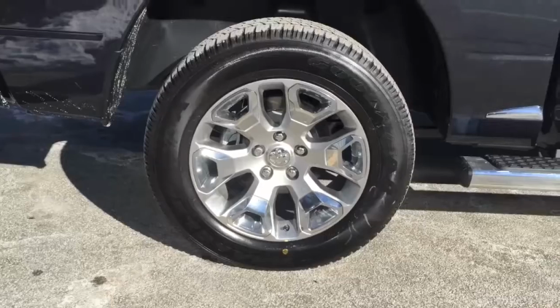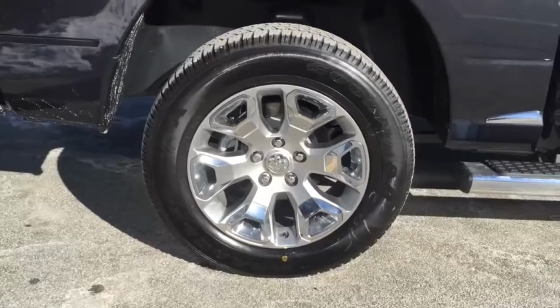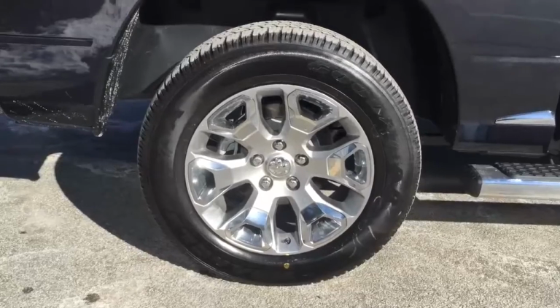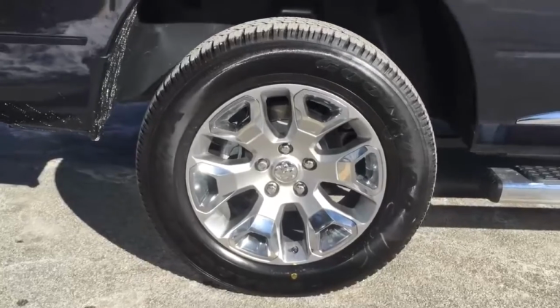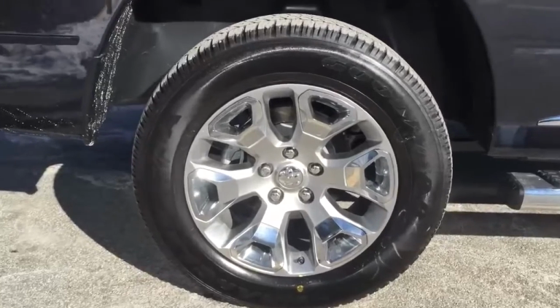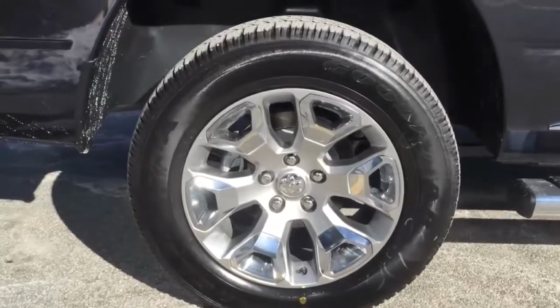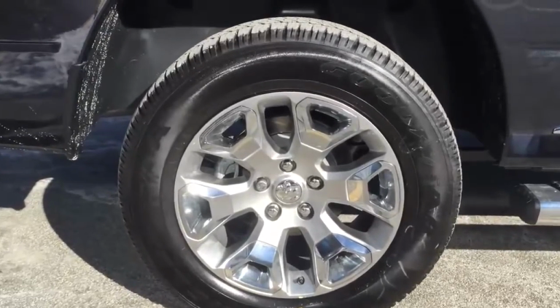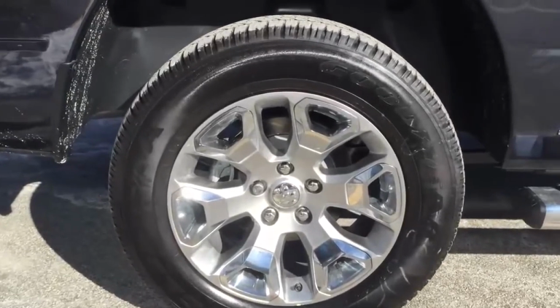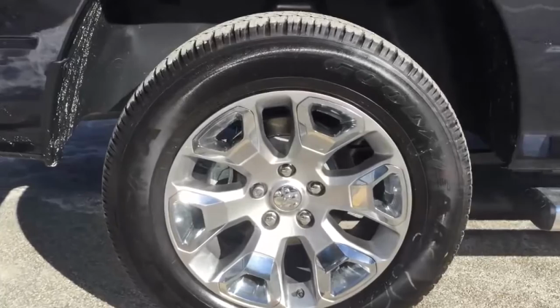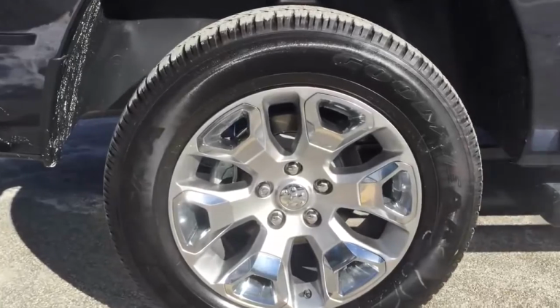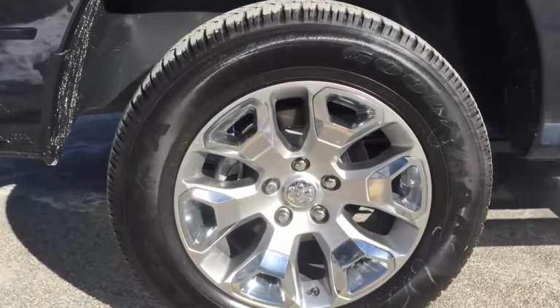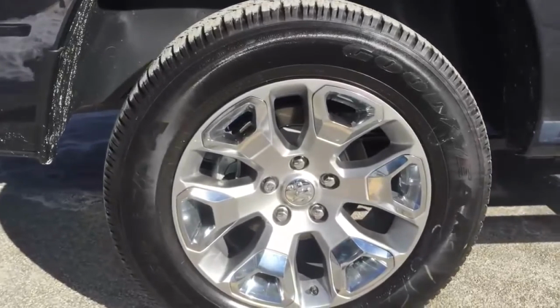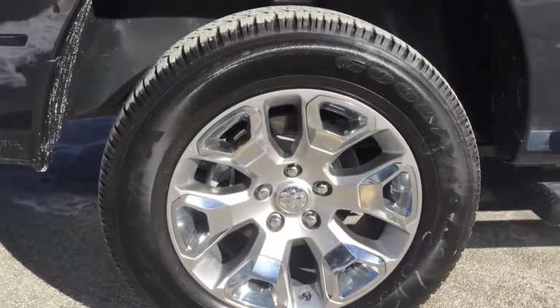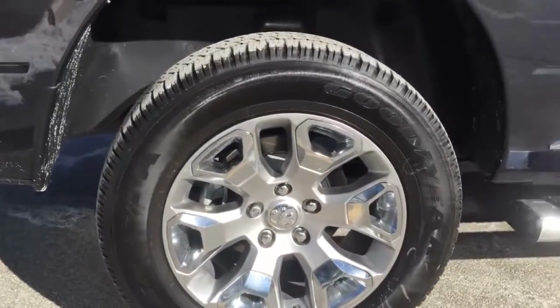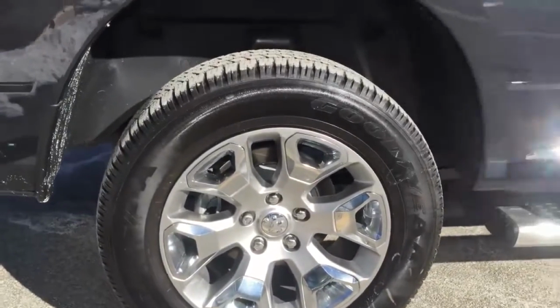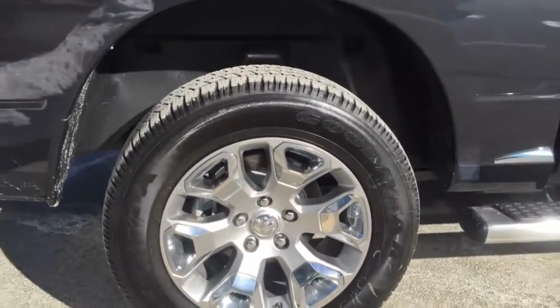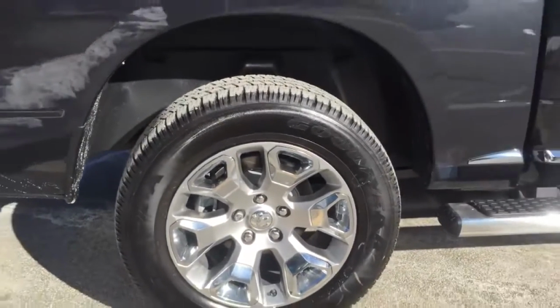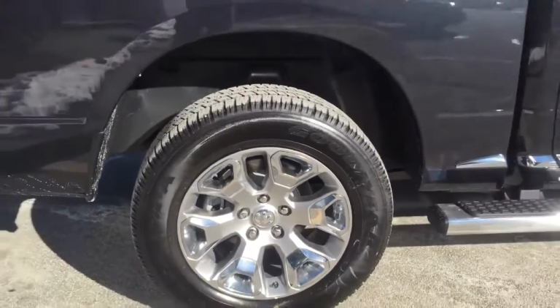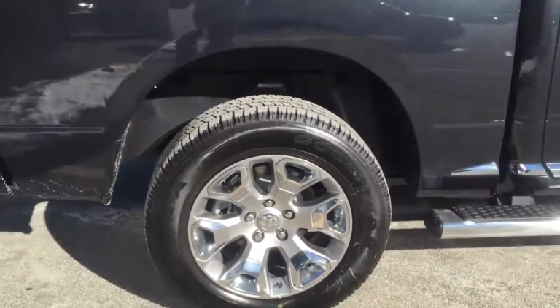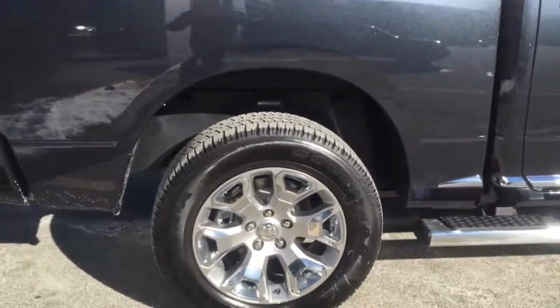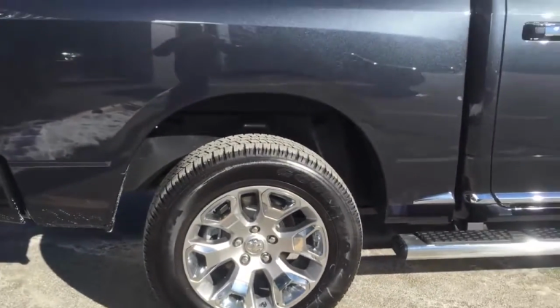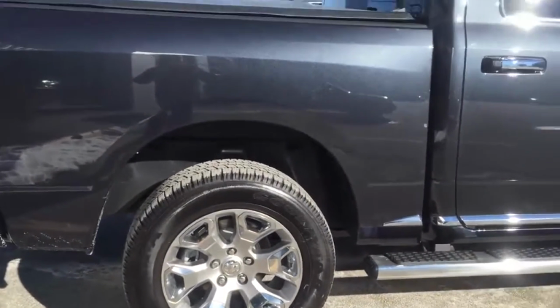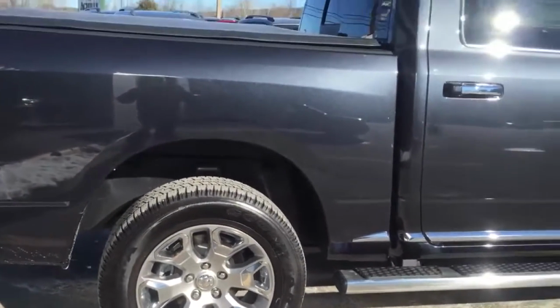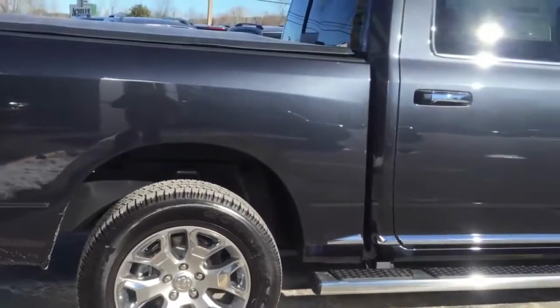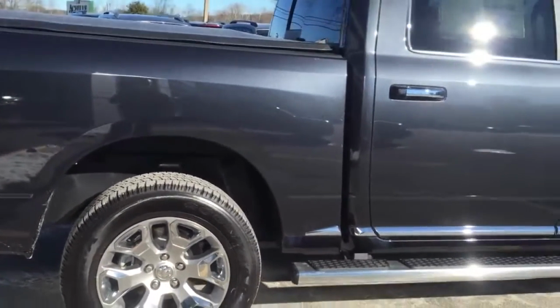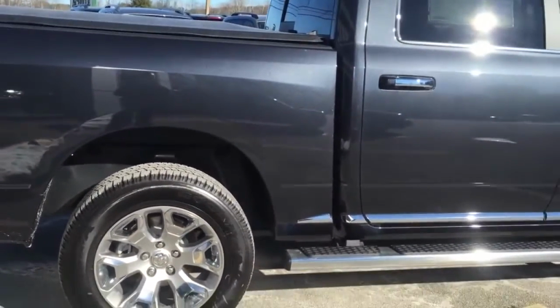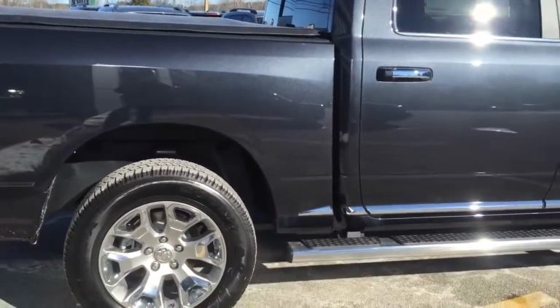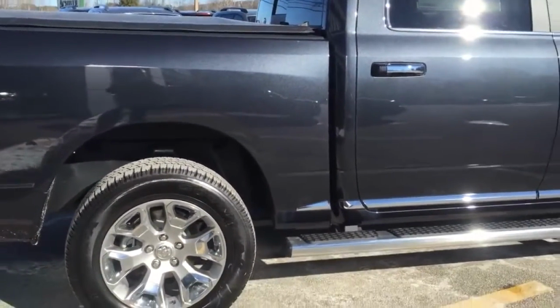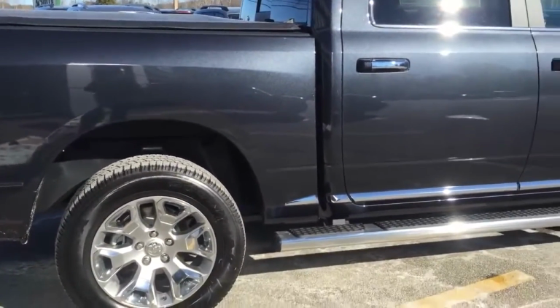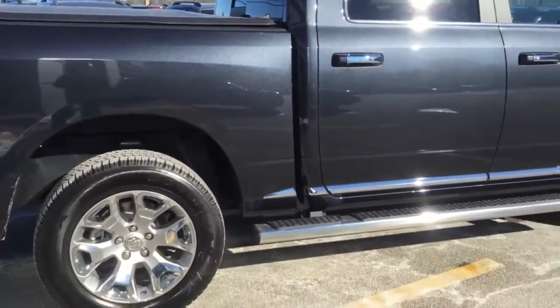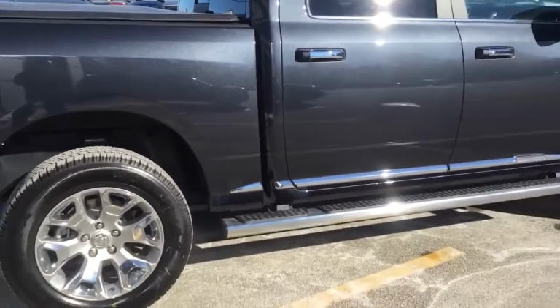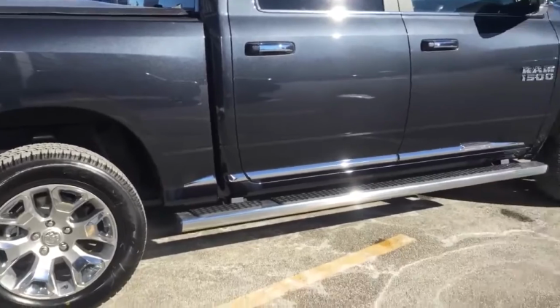20-inch aluminum wheels with Goodyear tires. And on the Limited, this truck actually has 4-corner air suspension as well.